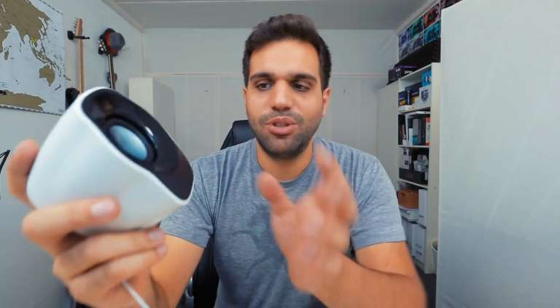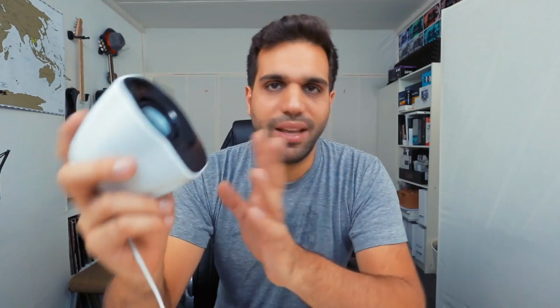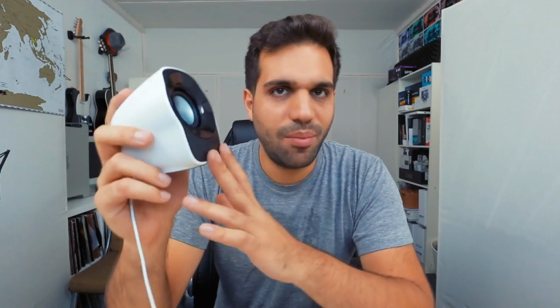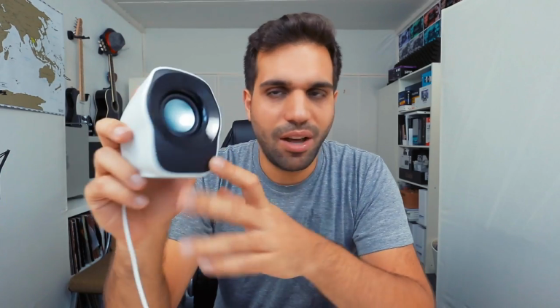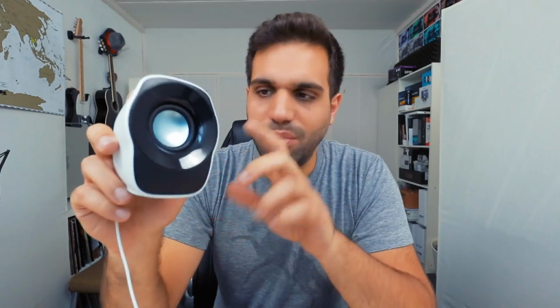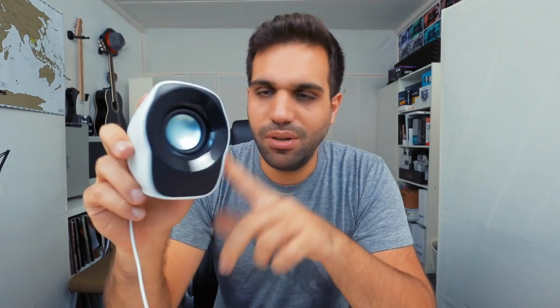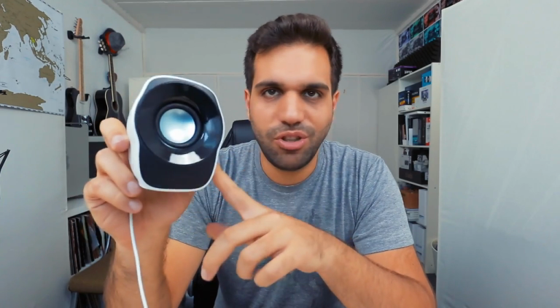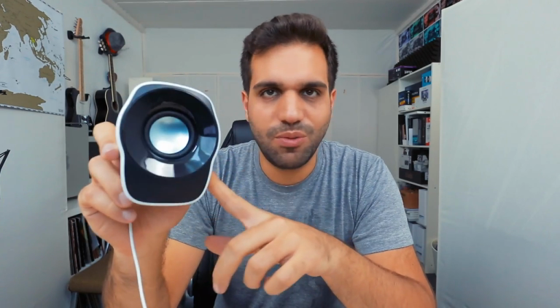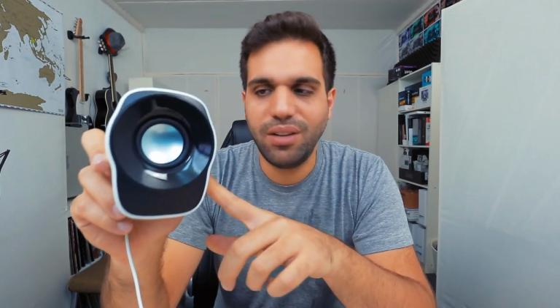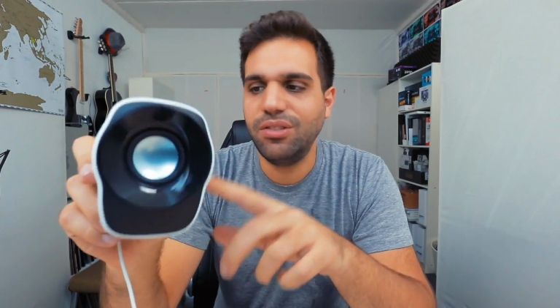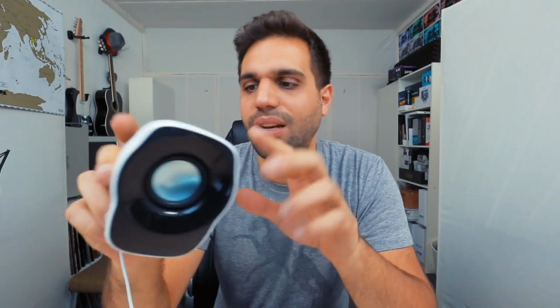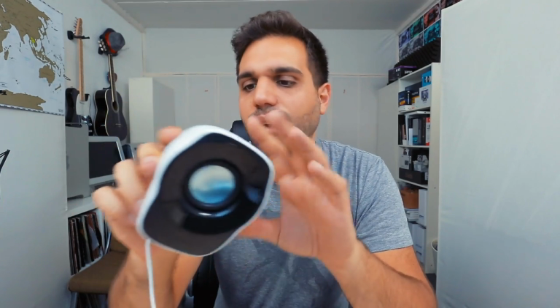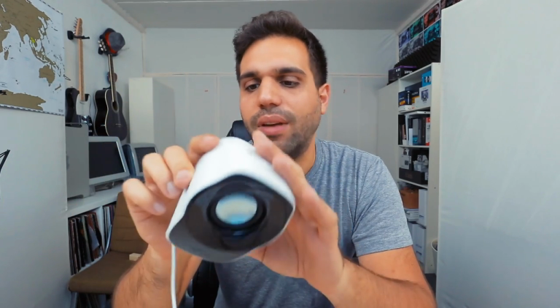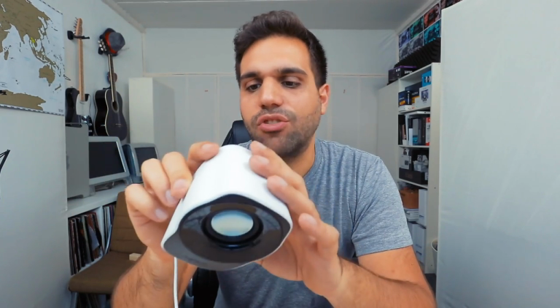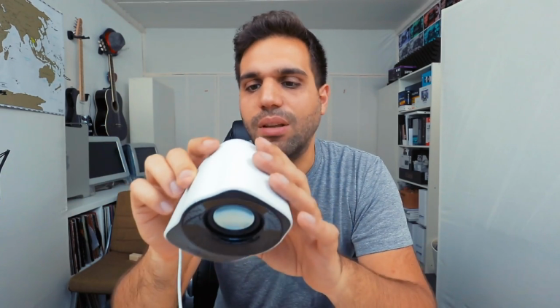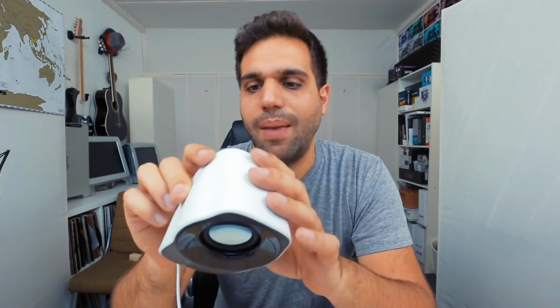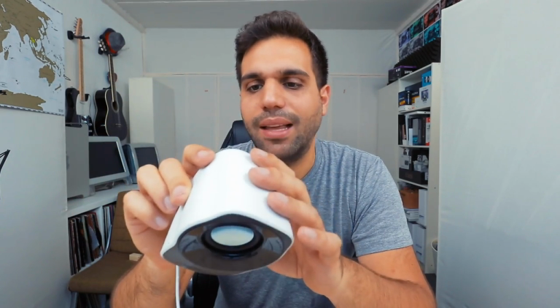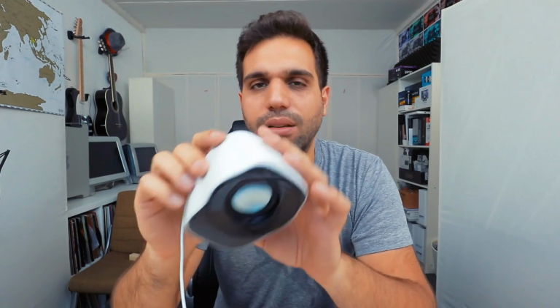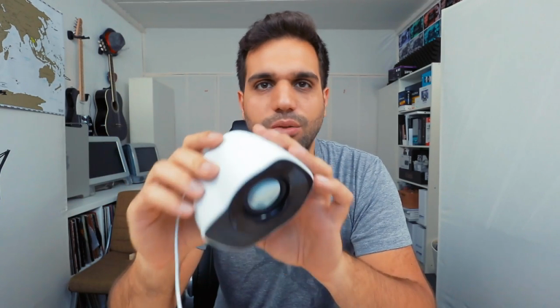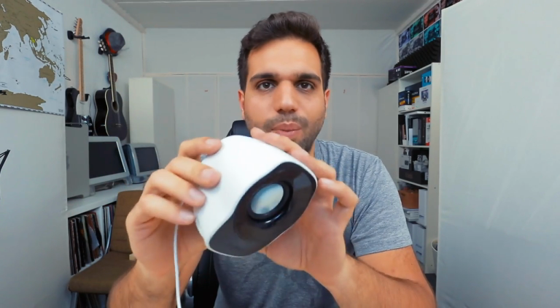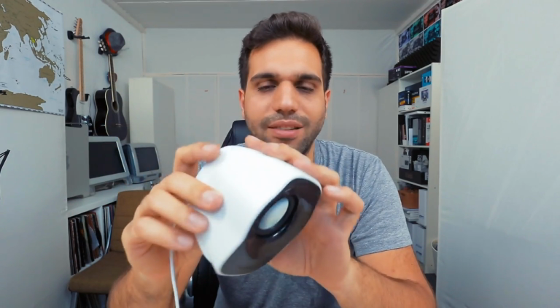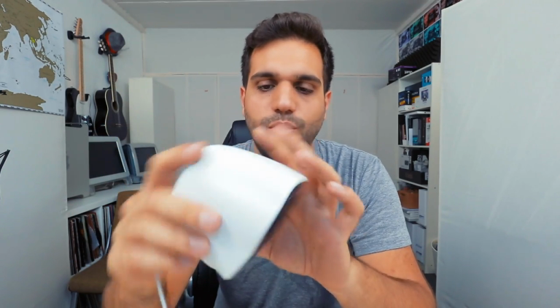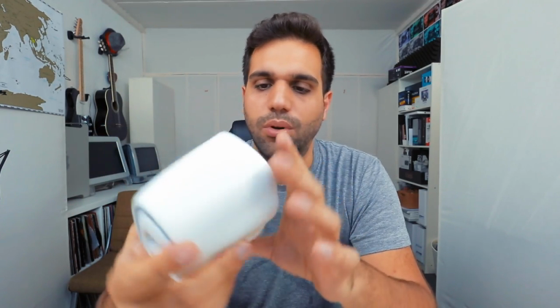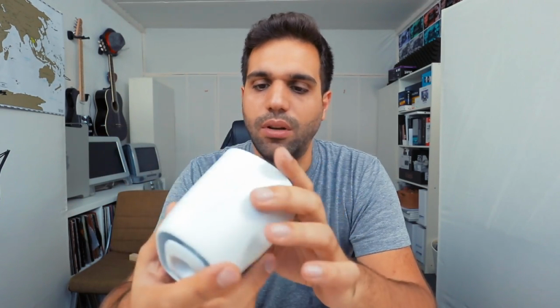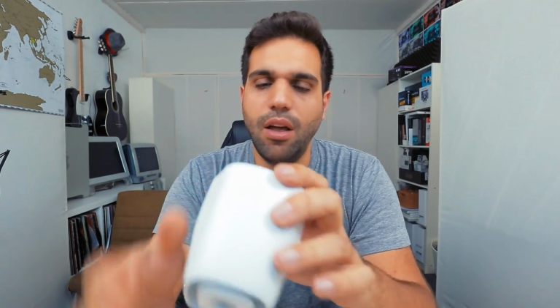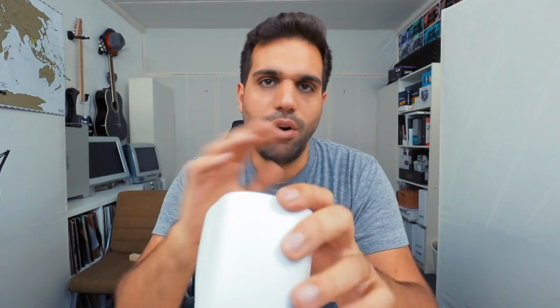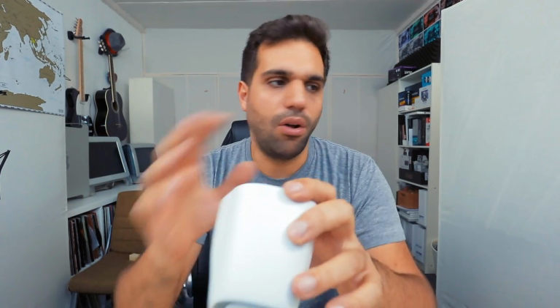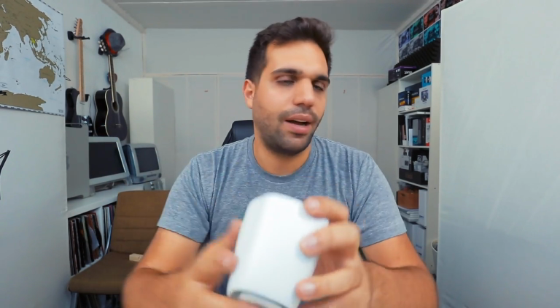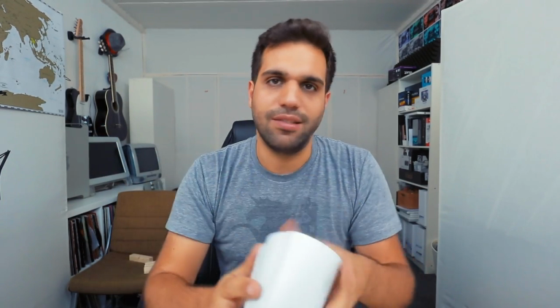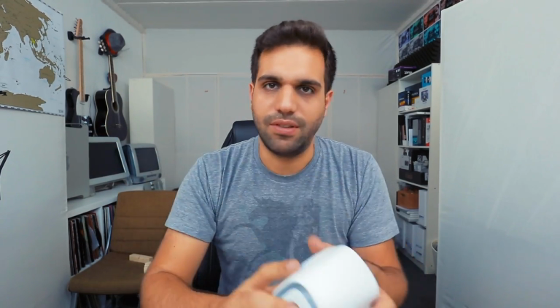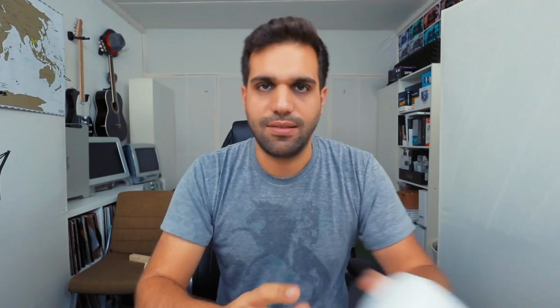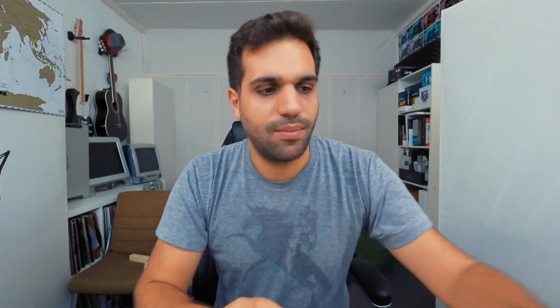Today: cheap speakers and how to actually make your bass work on all kinds of systems.